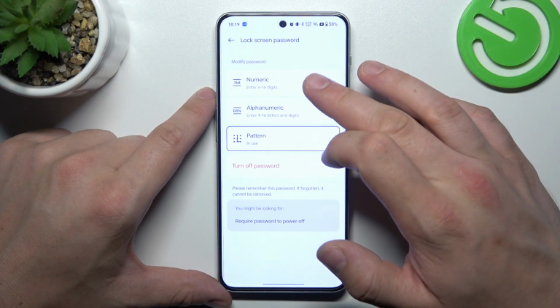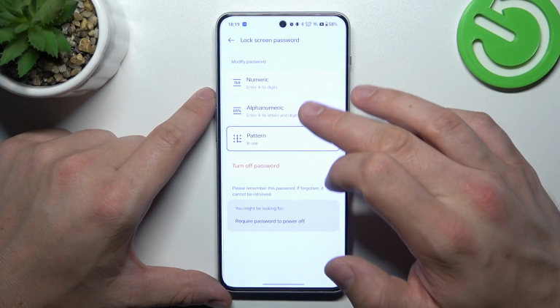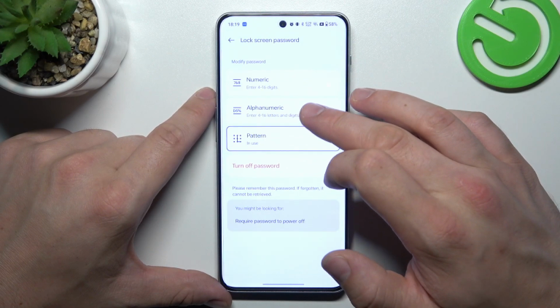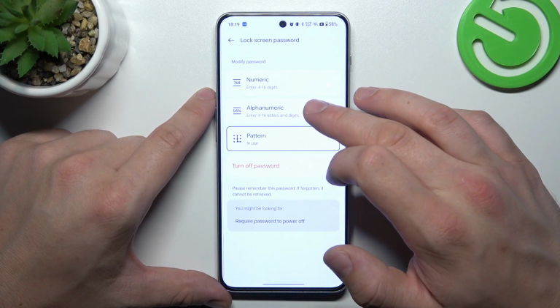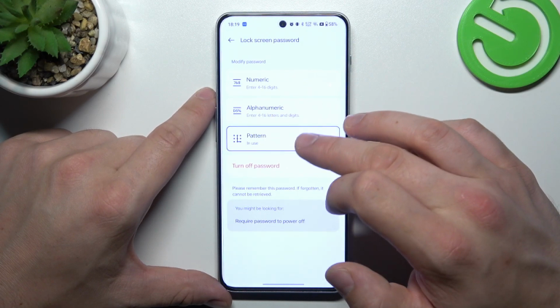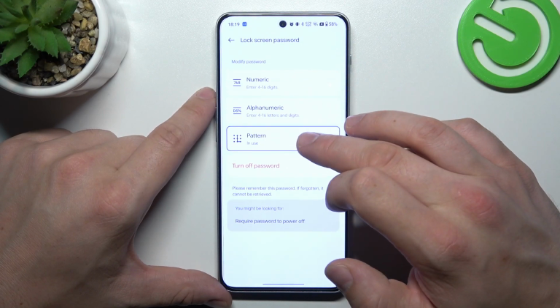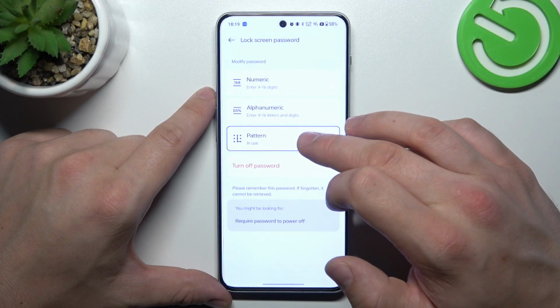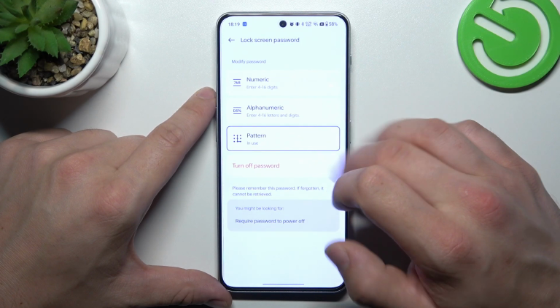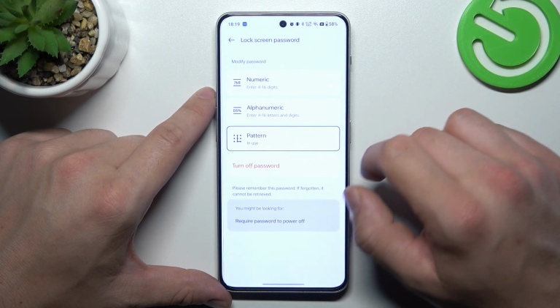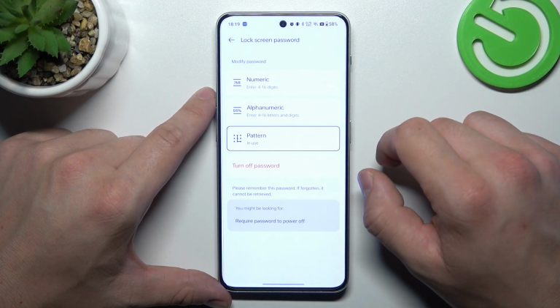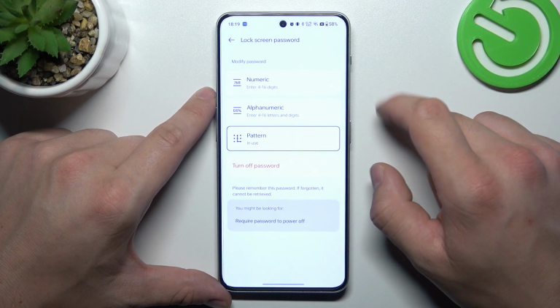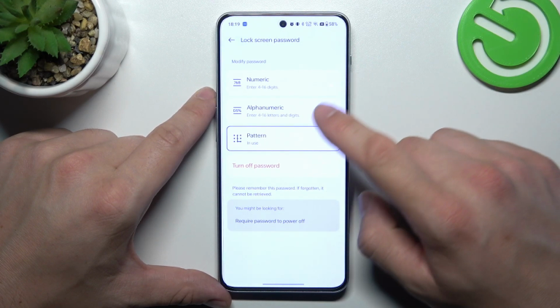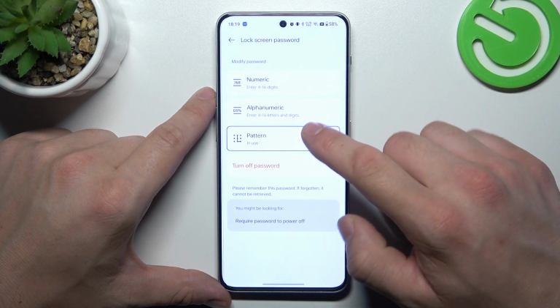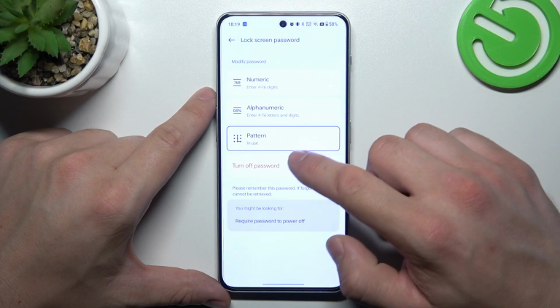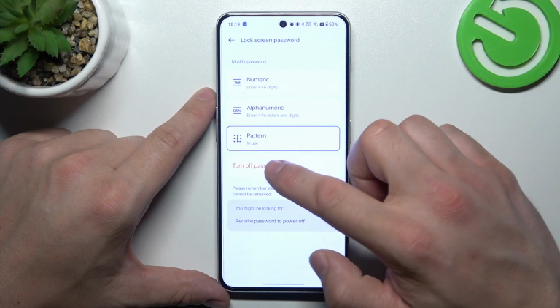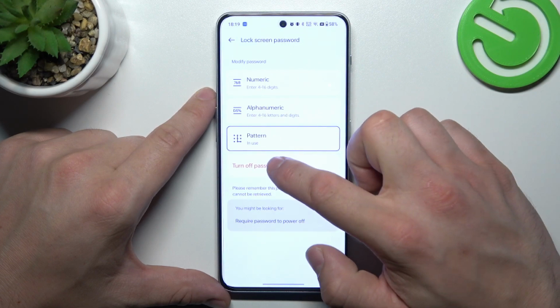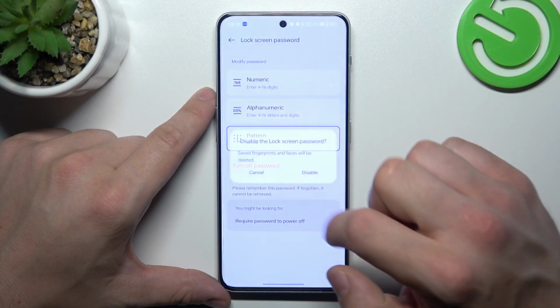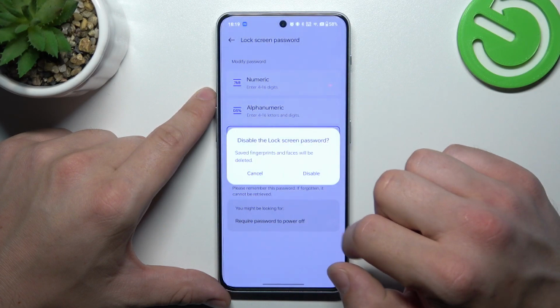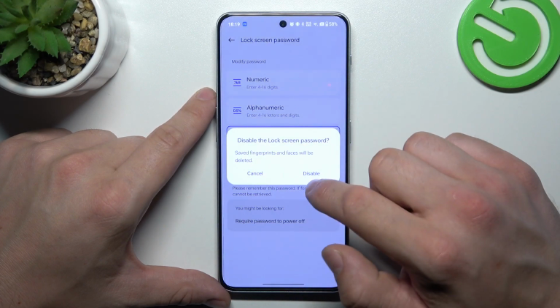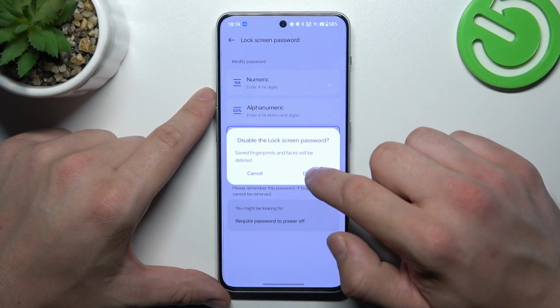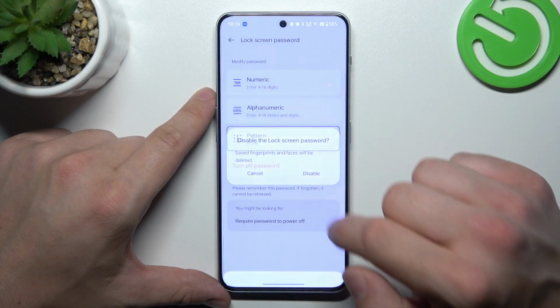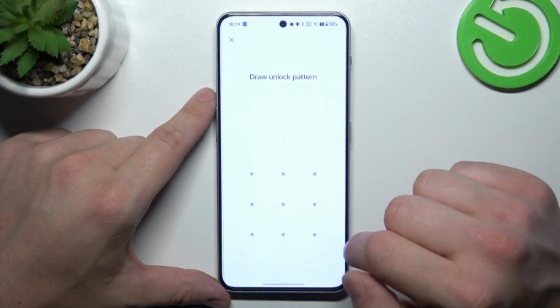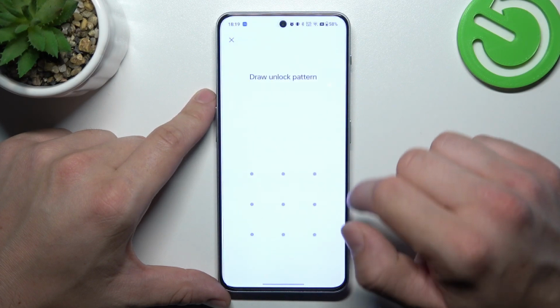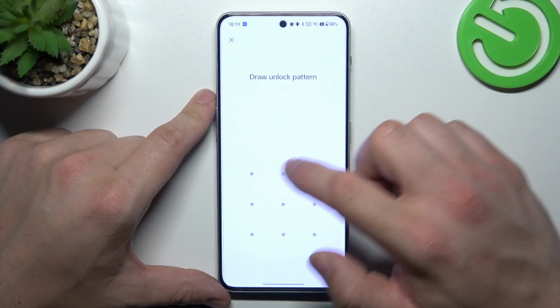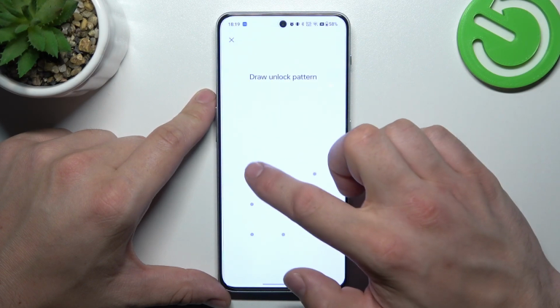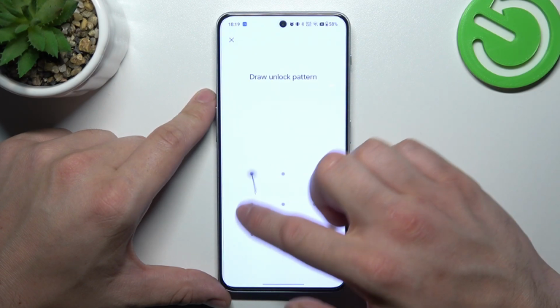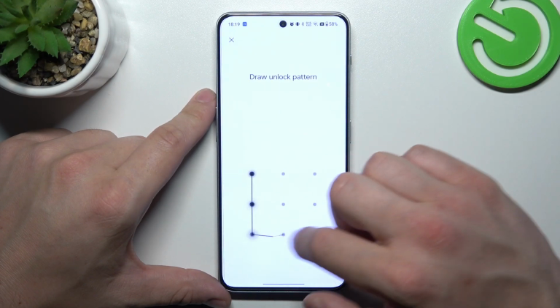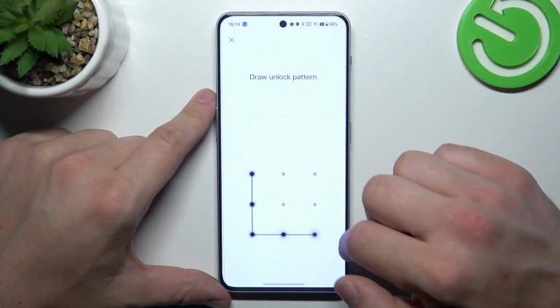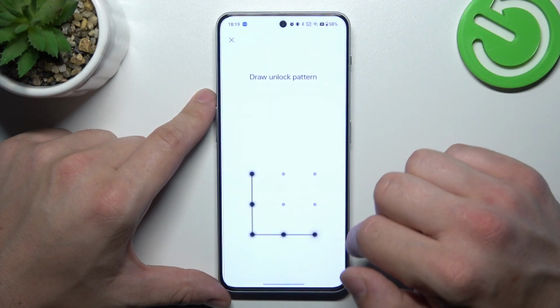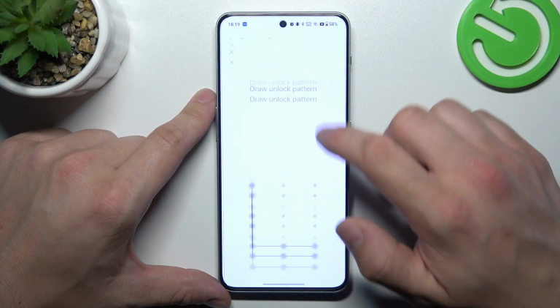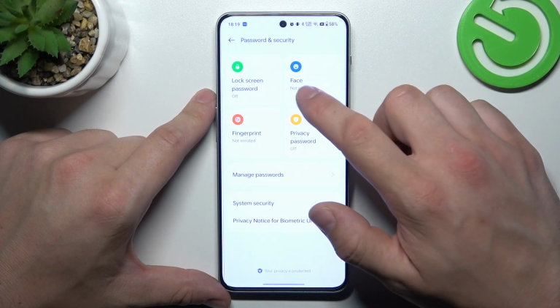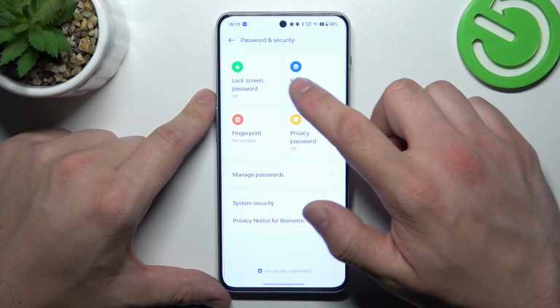The three types are: numeric, alphanumeric, and pattern. First, let me turn off the existing password, and now let's start with numeric.